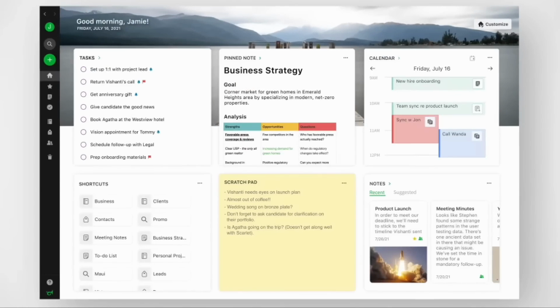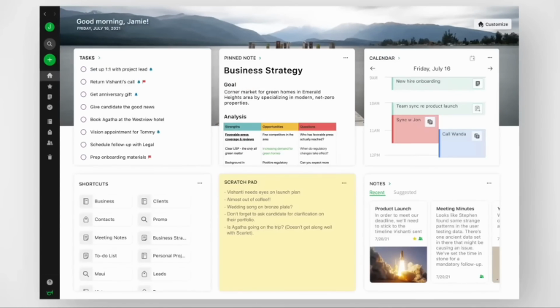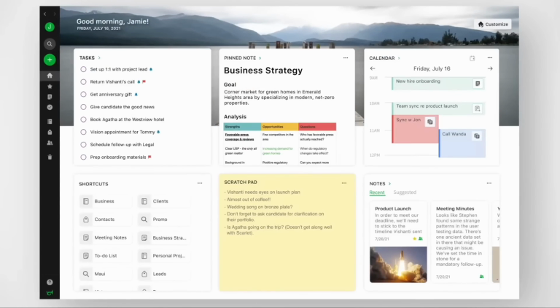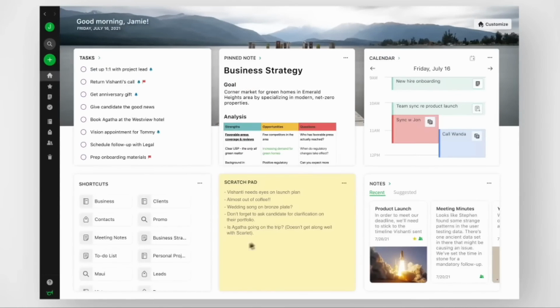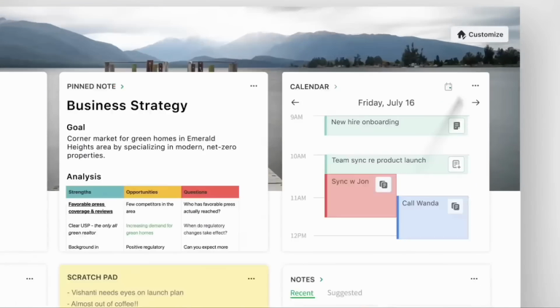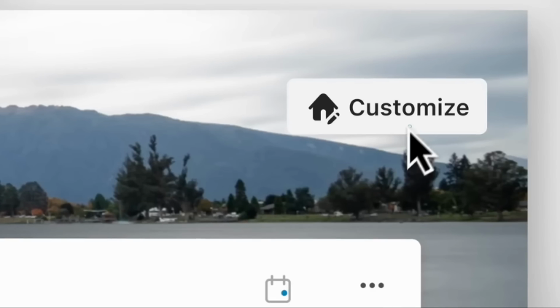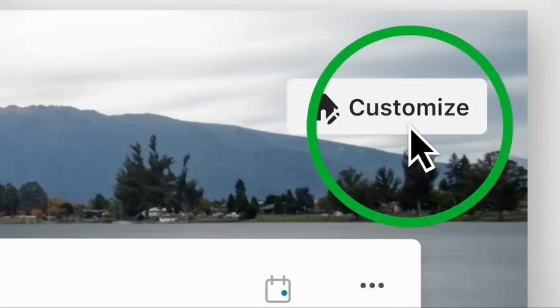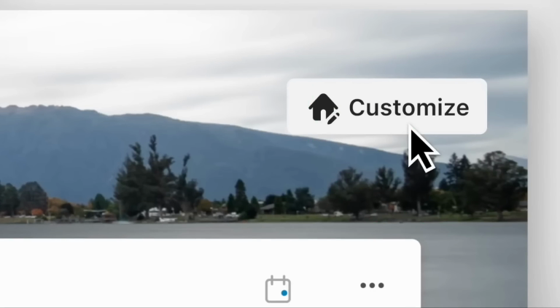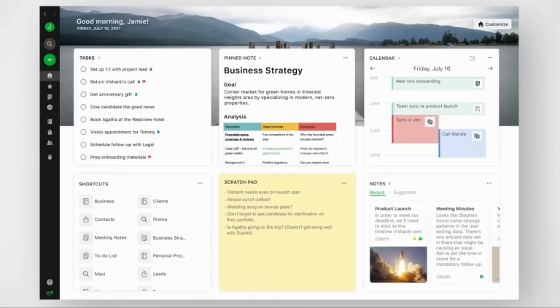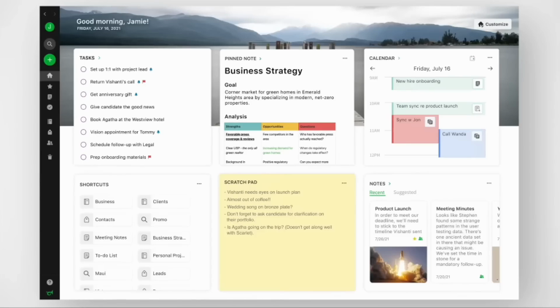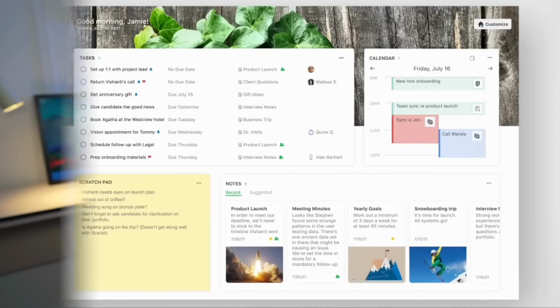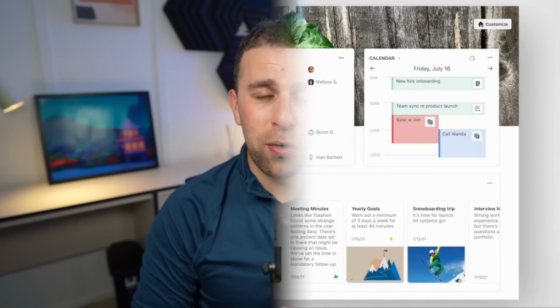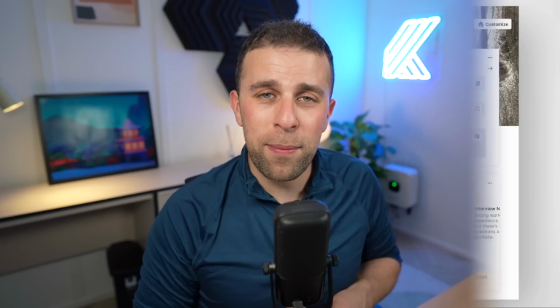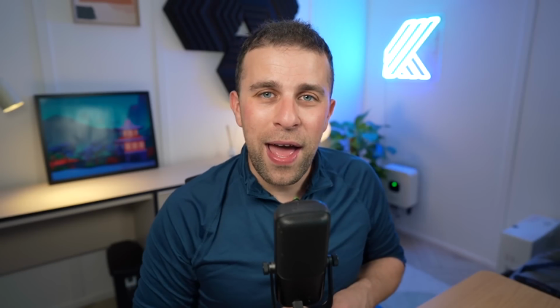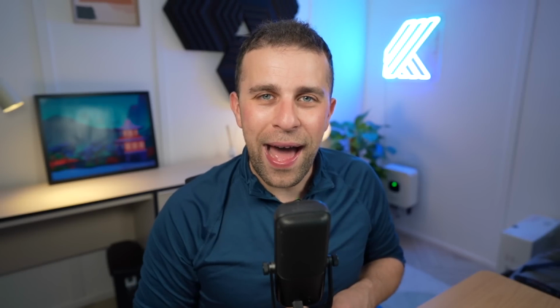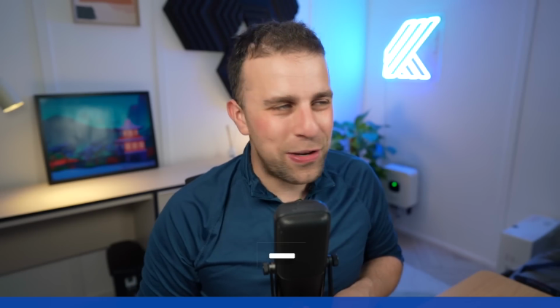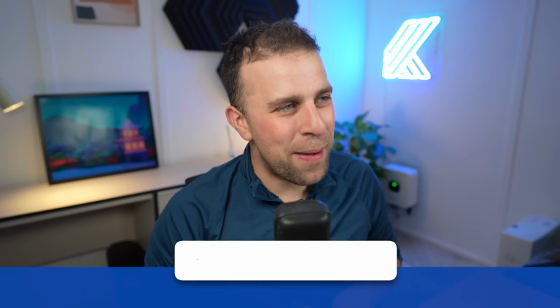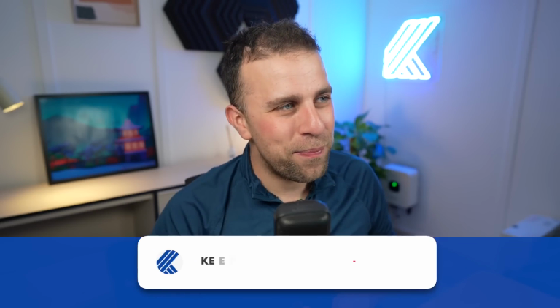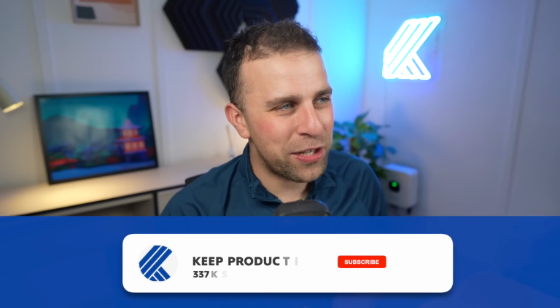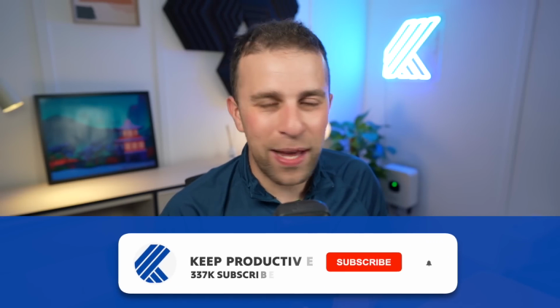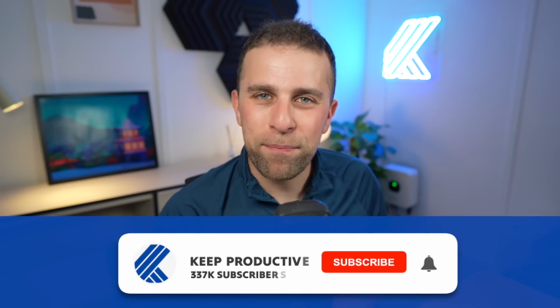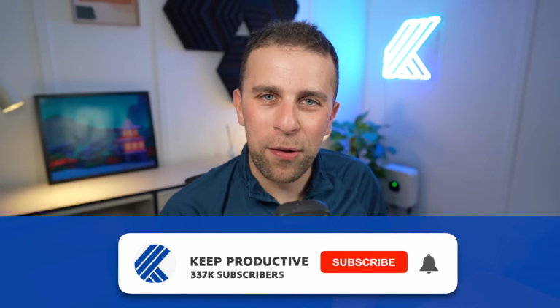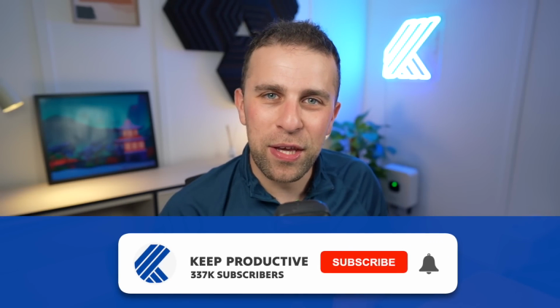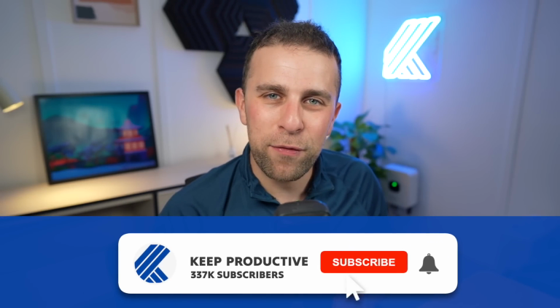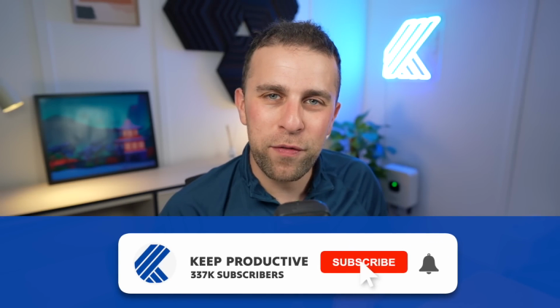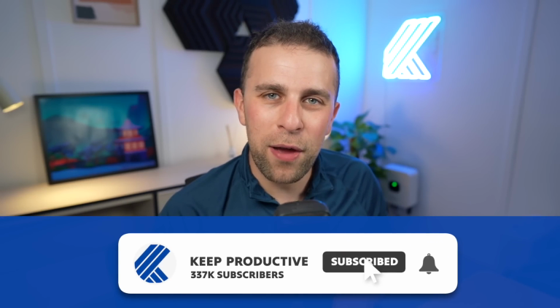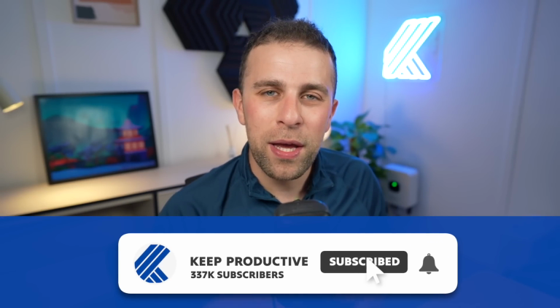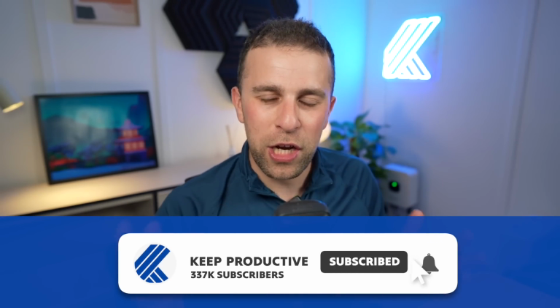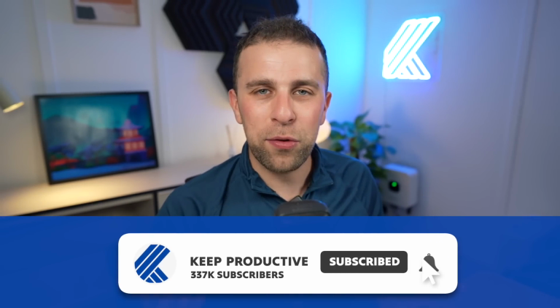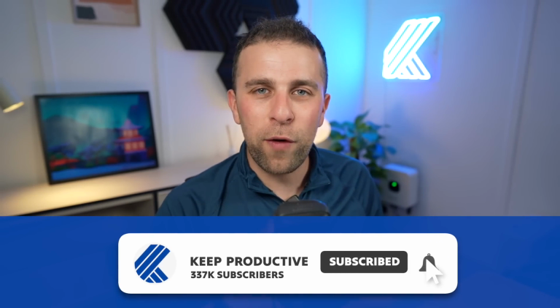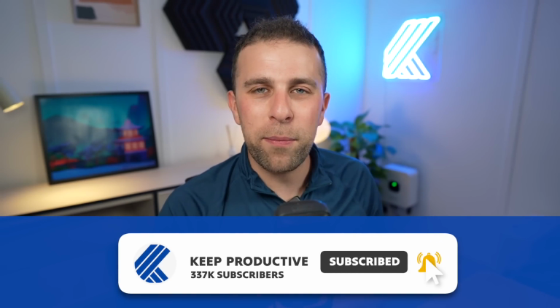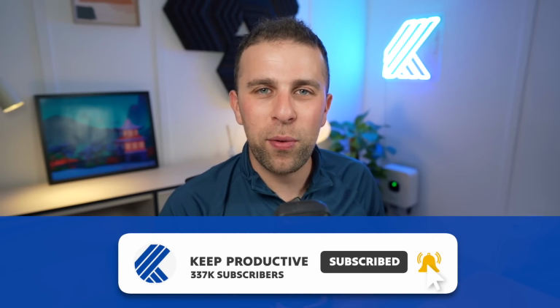Hopefully that gave you a window into the Evernote alternatives landscape. Thank you very much, folks. I look forward to seeing you in a future video — make sure to subscribe and check out Tool Finder.